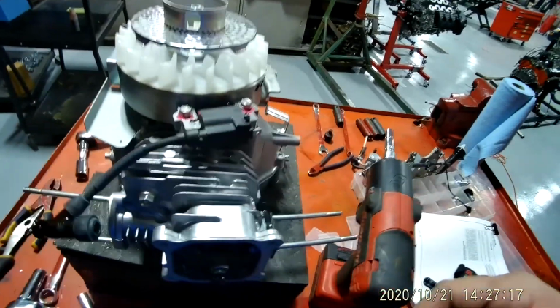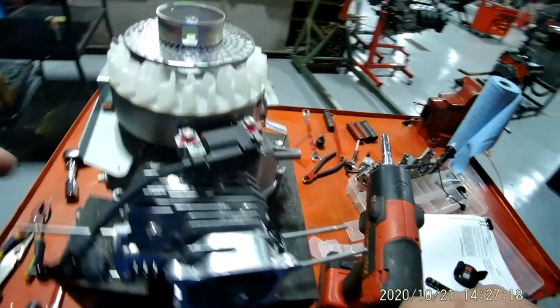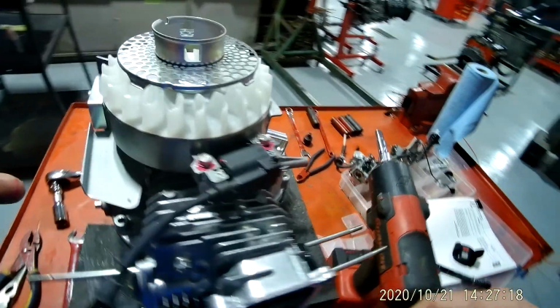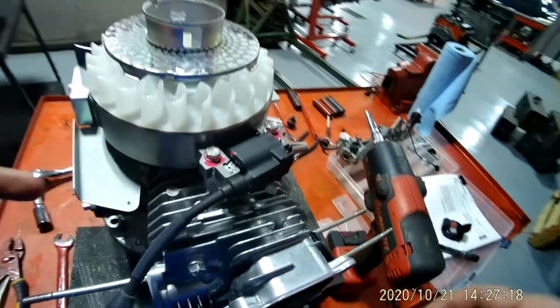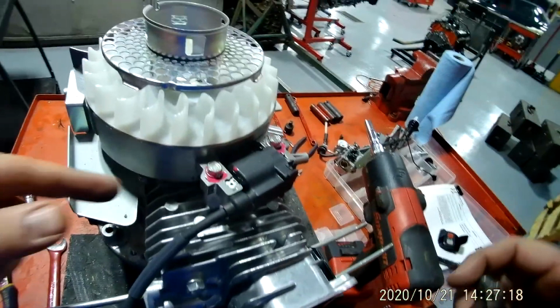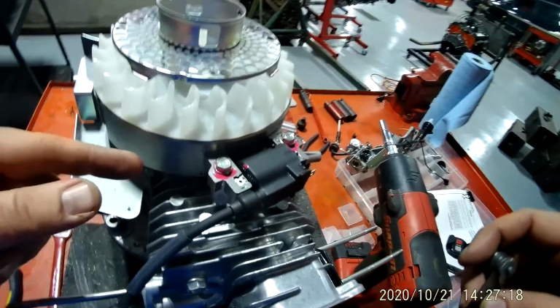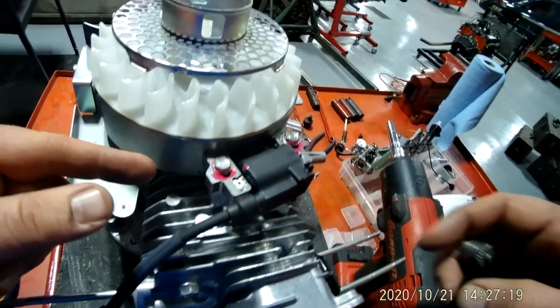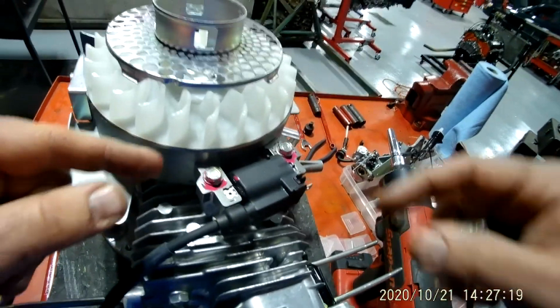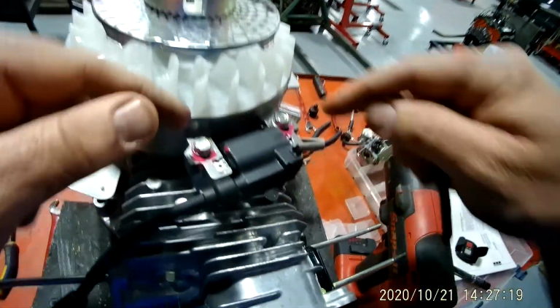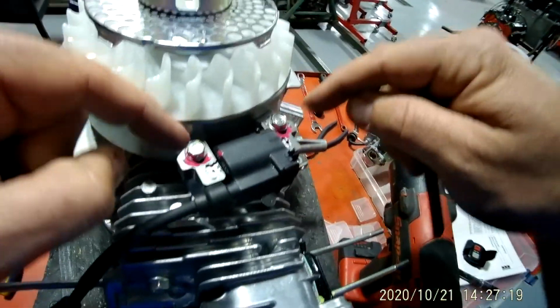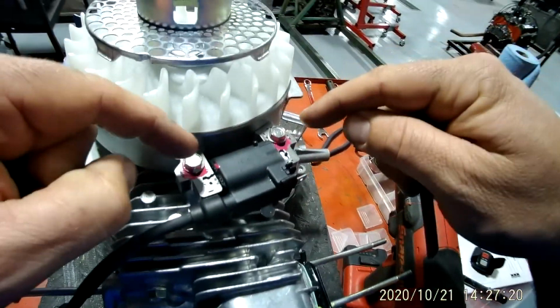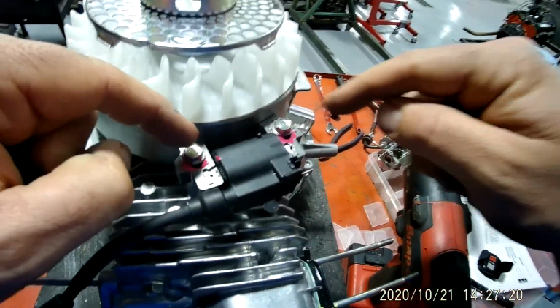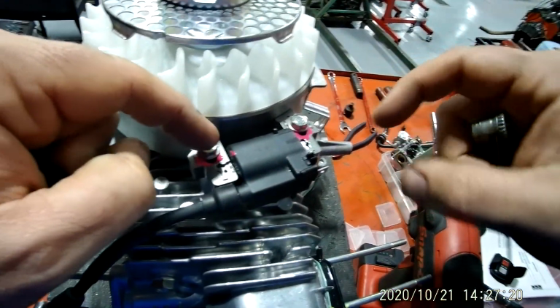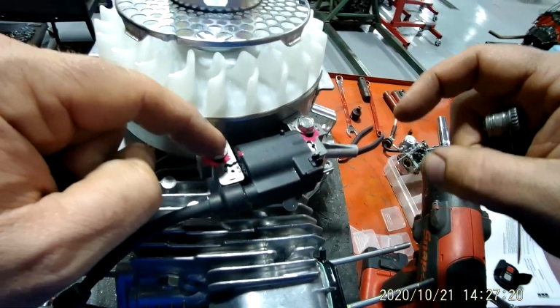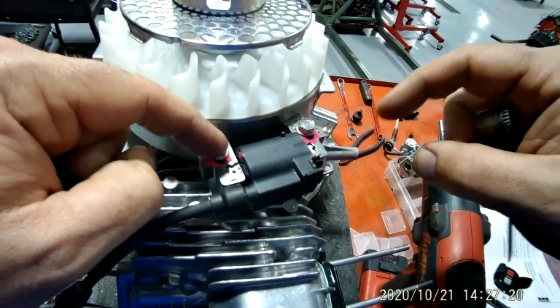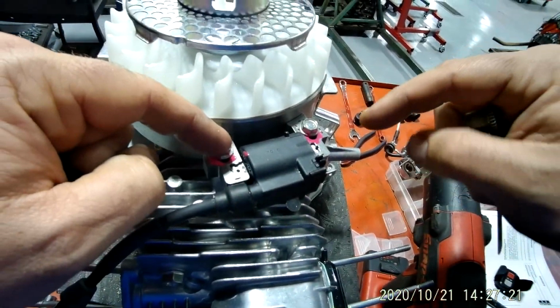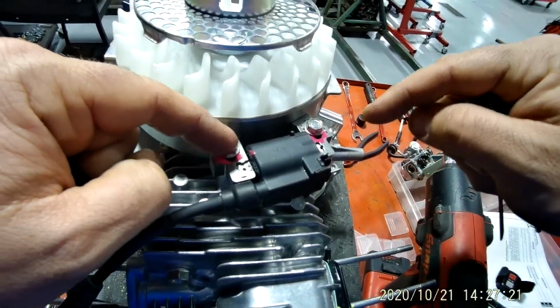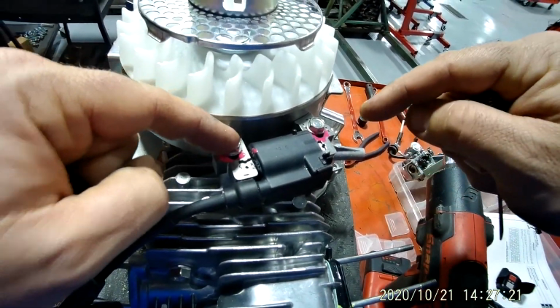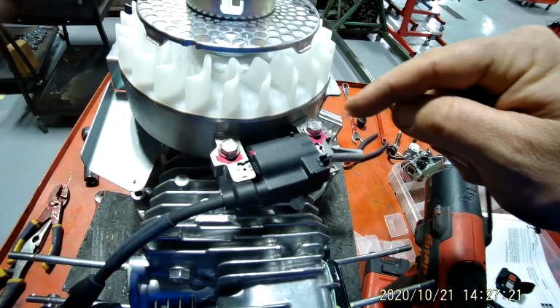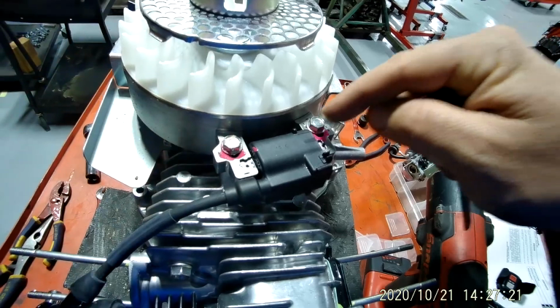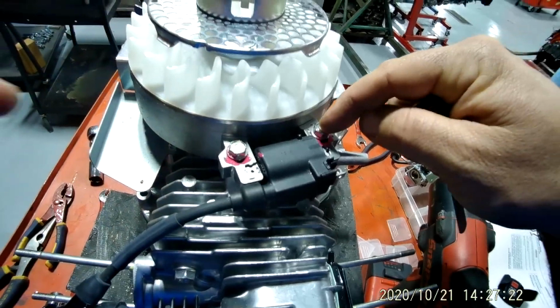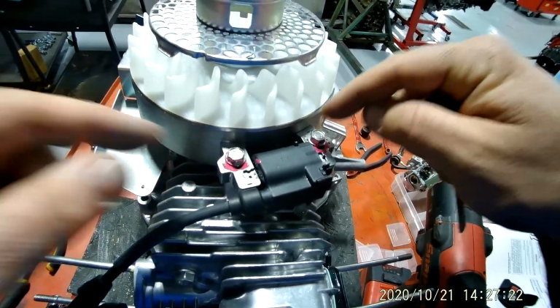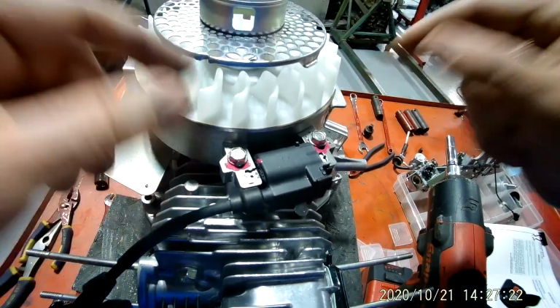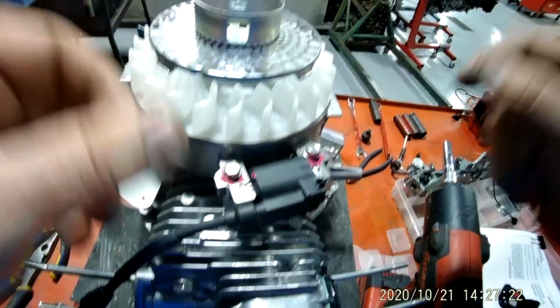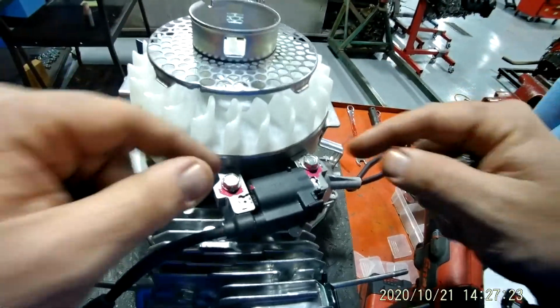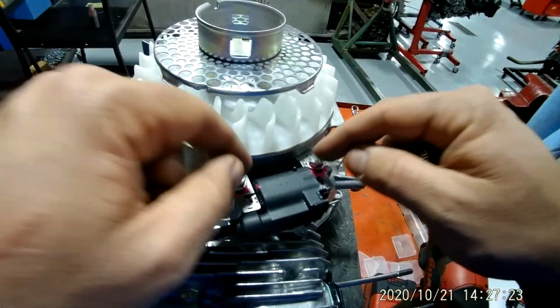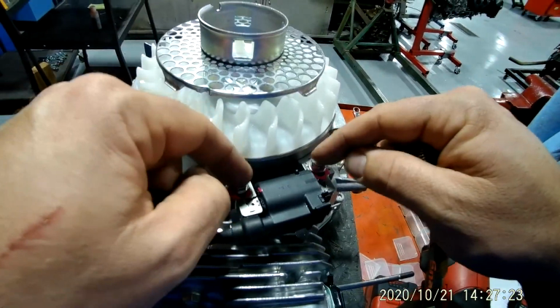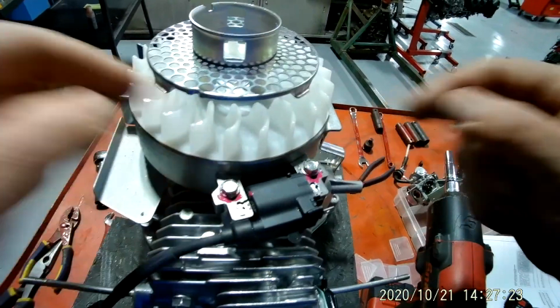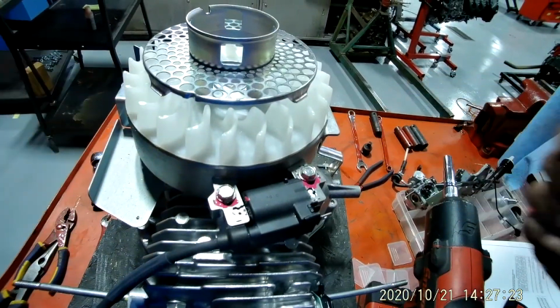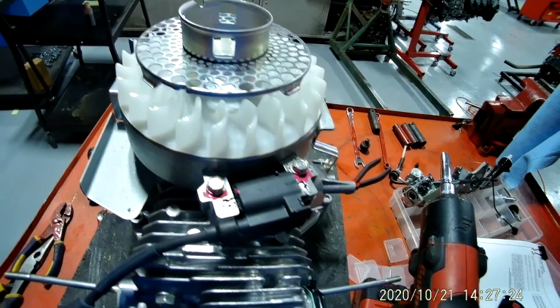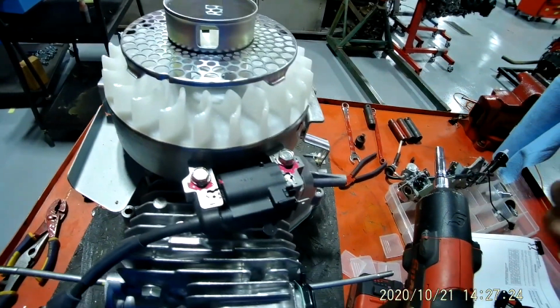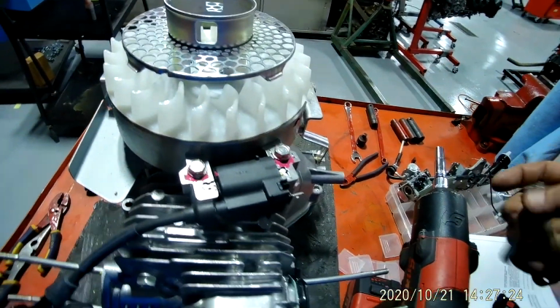Now if you notice, to do that you've got to take this bolt out and this bolt out, which you're going to need a ten millimeter socket.